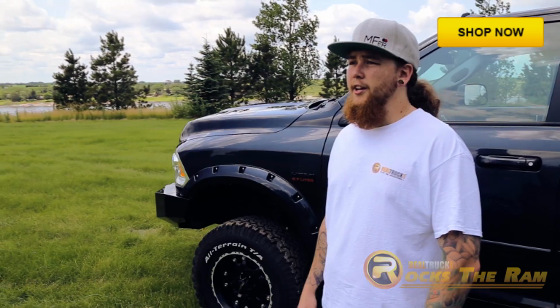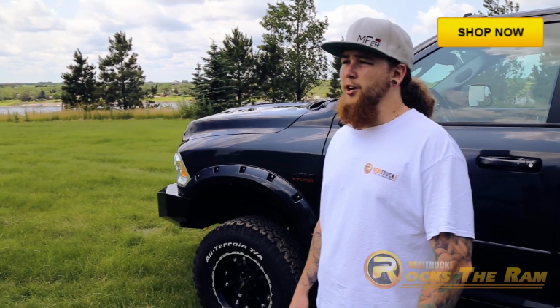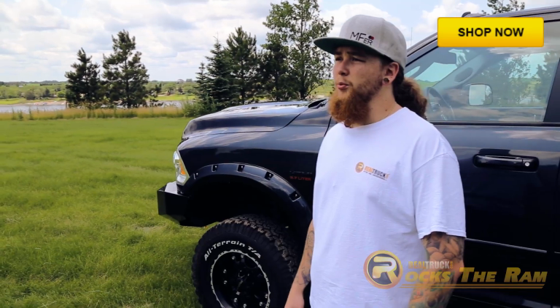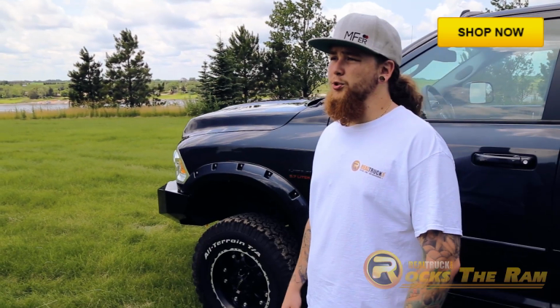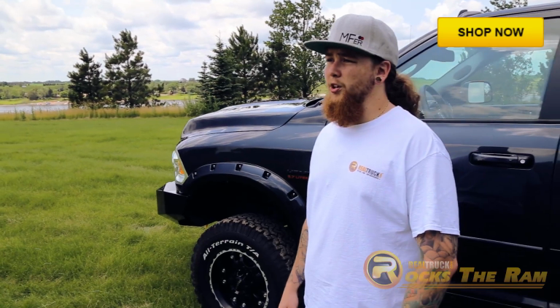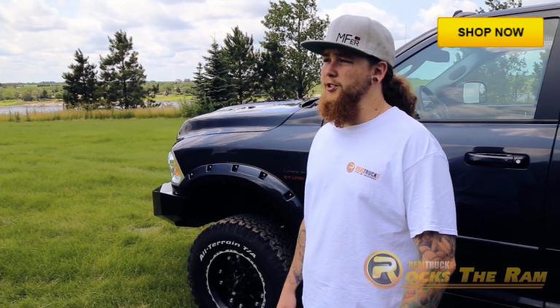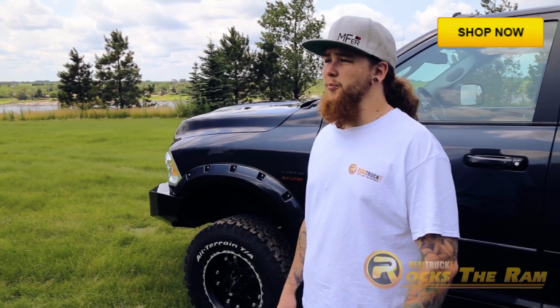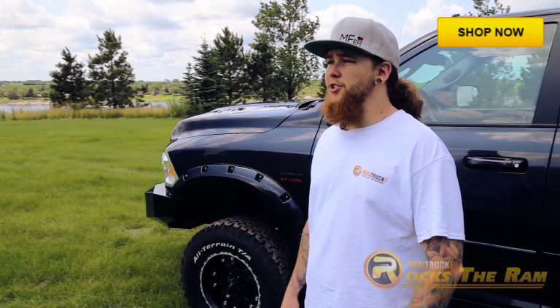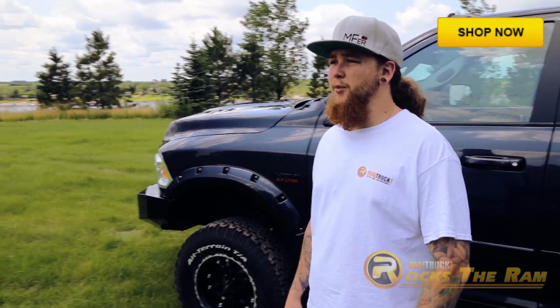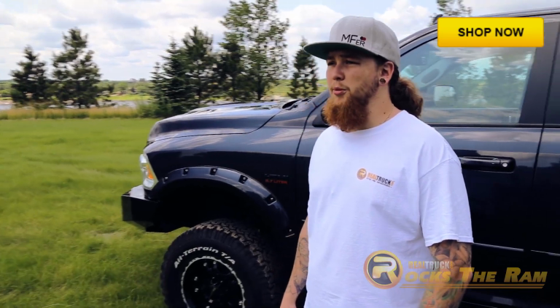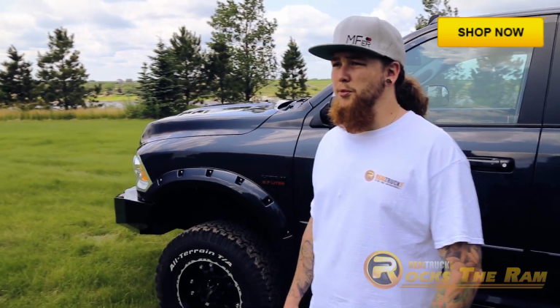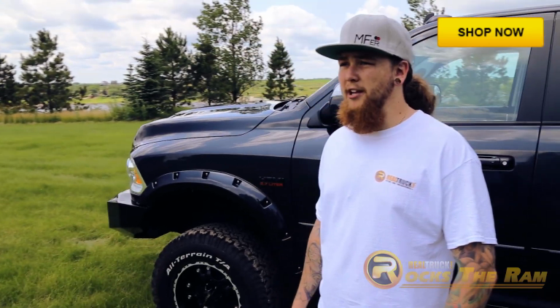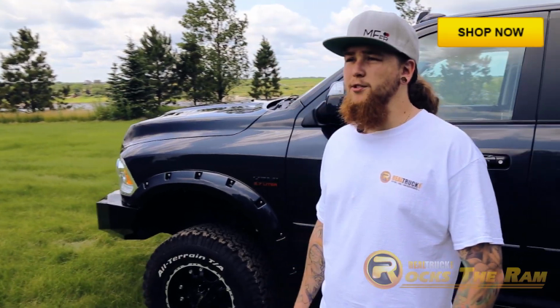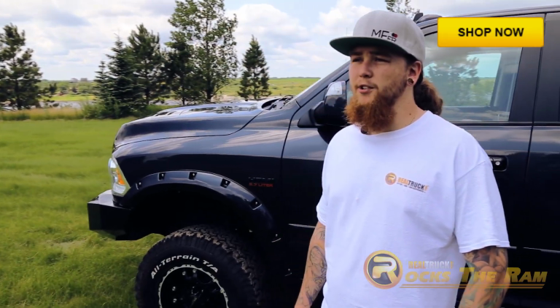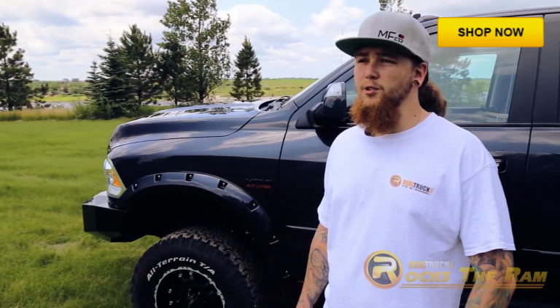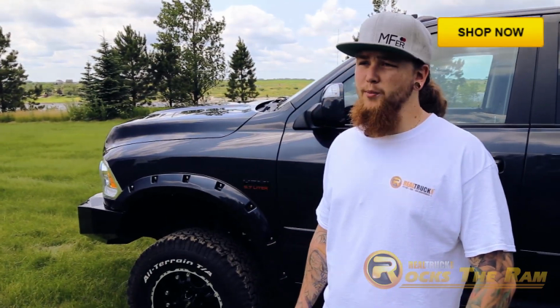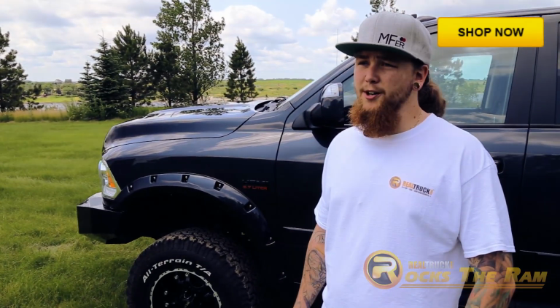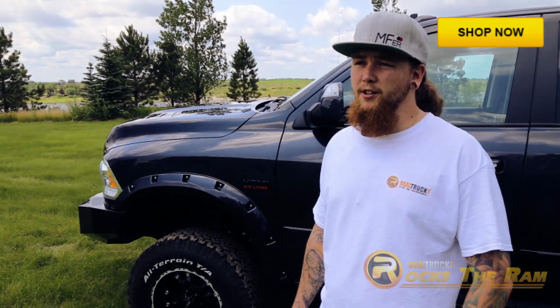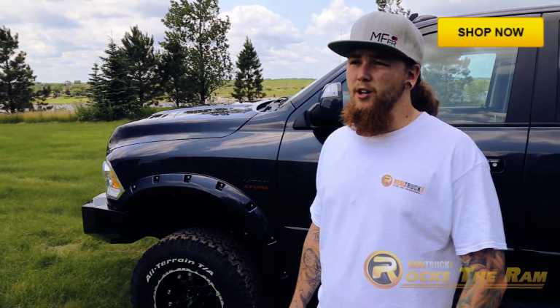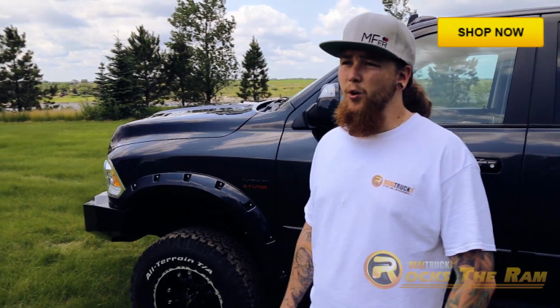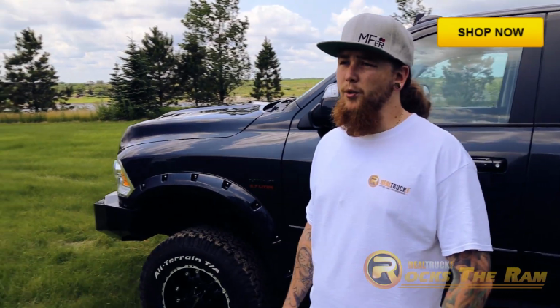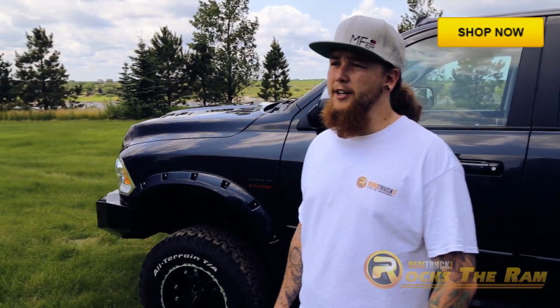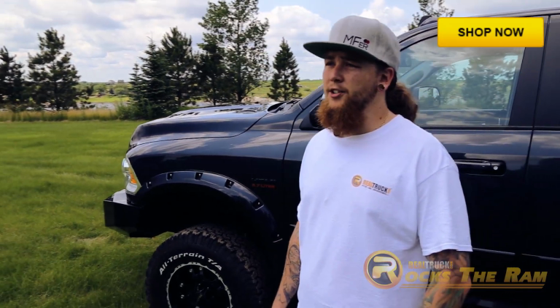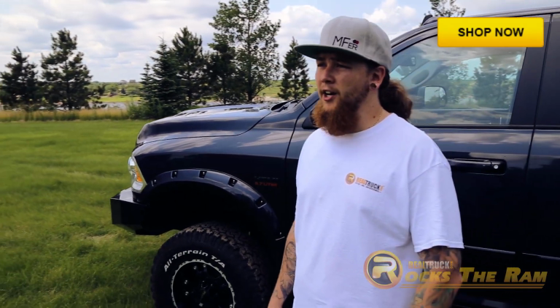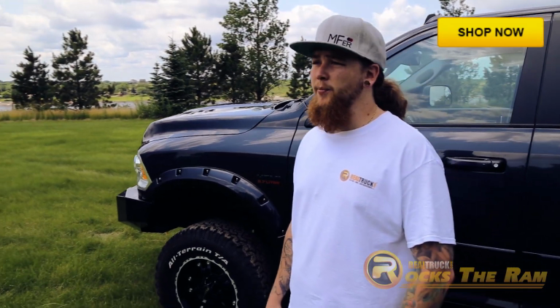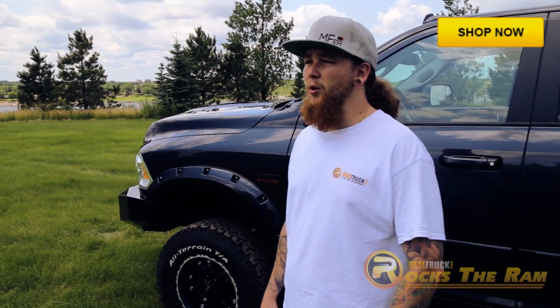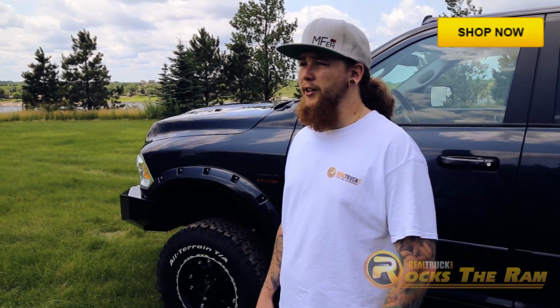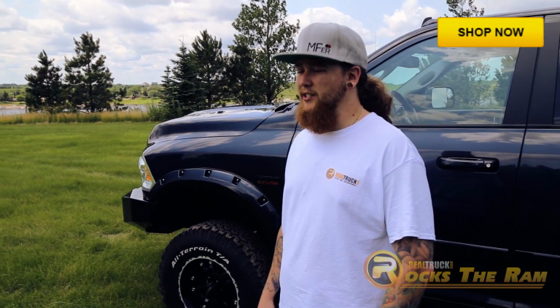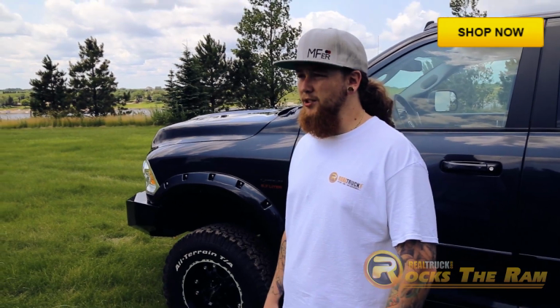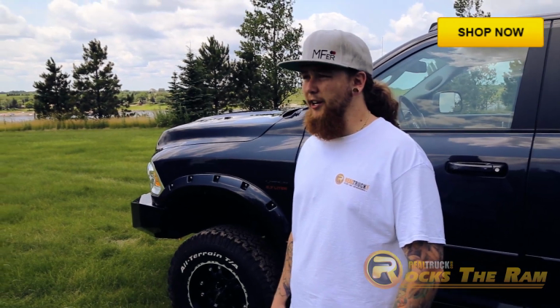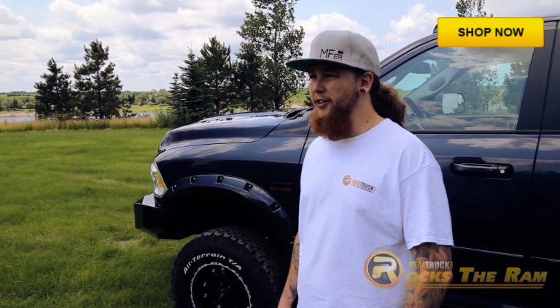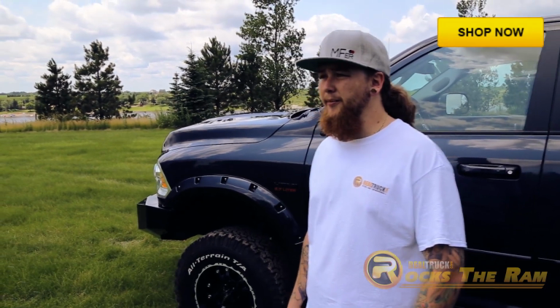Here at Real Truck, it's our mission to make people's lives and vehicles better, one ride at a time, one accessory at a time.